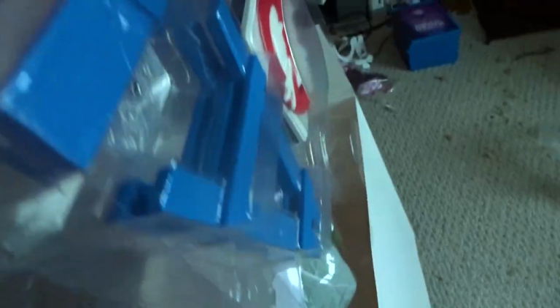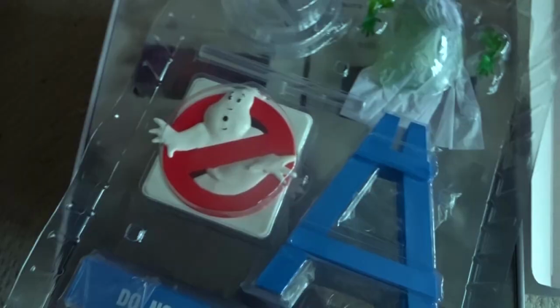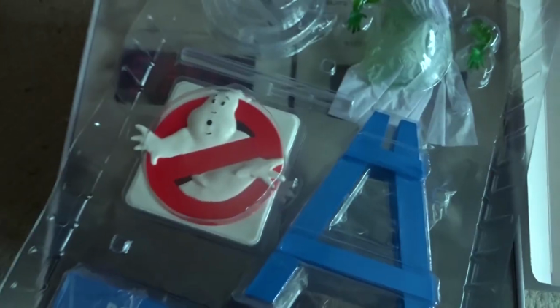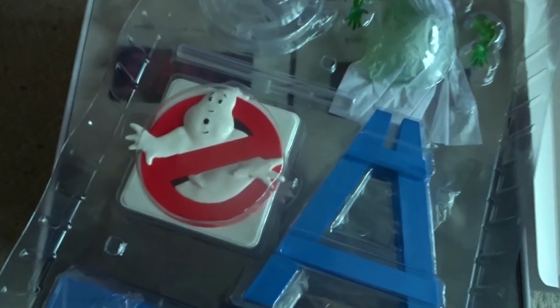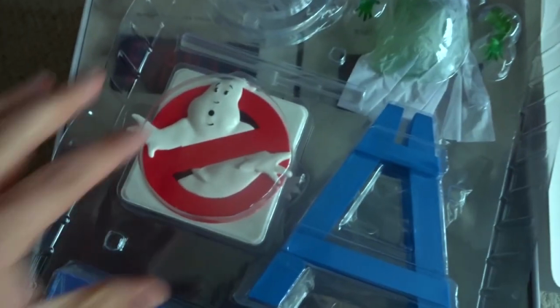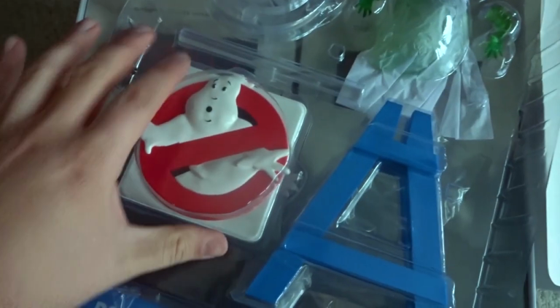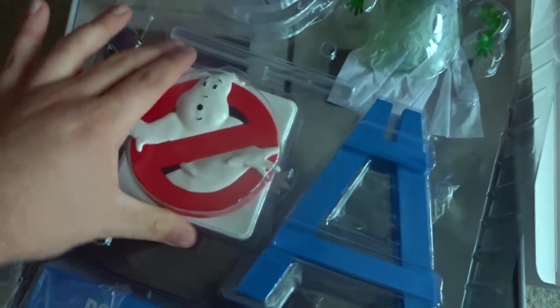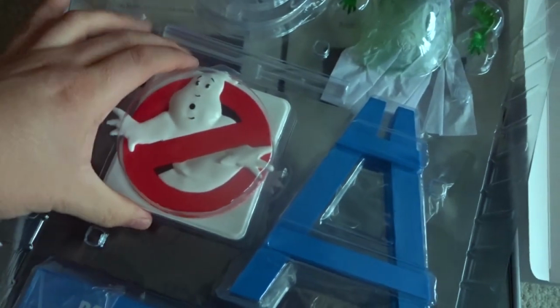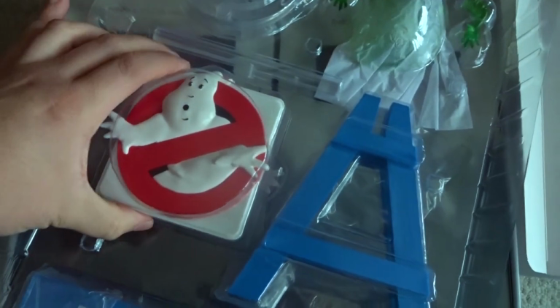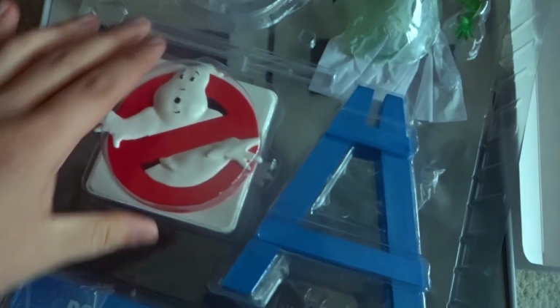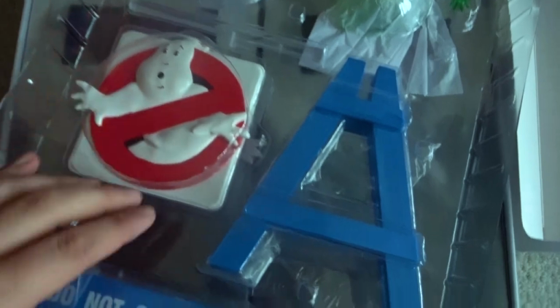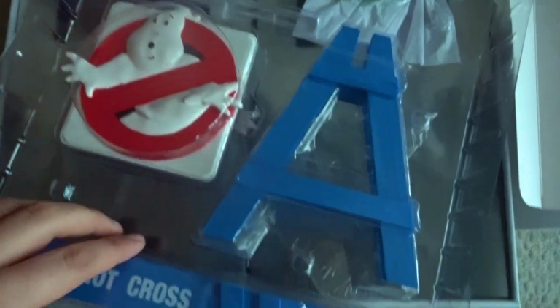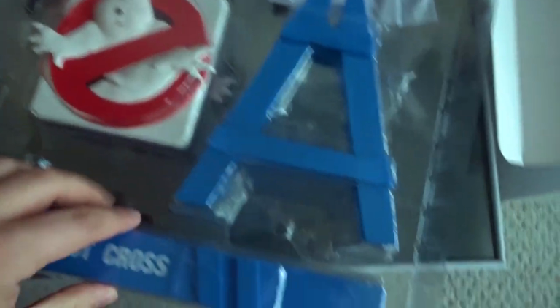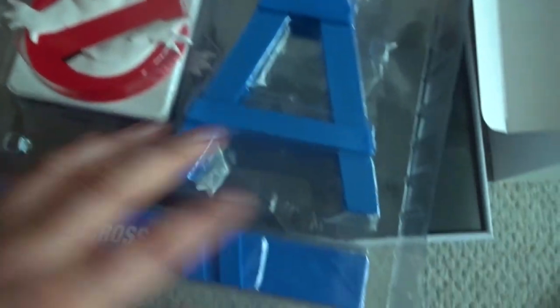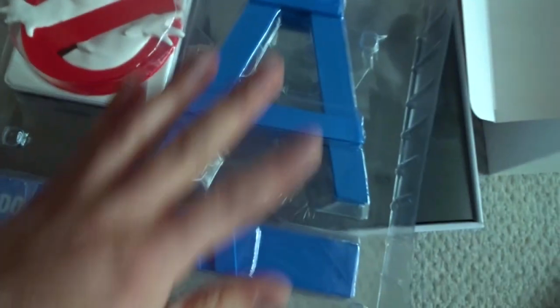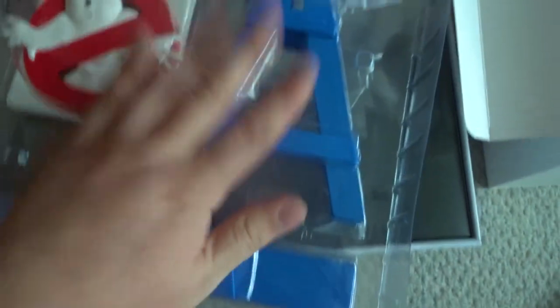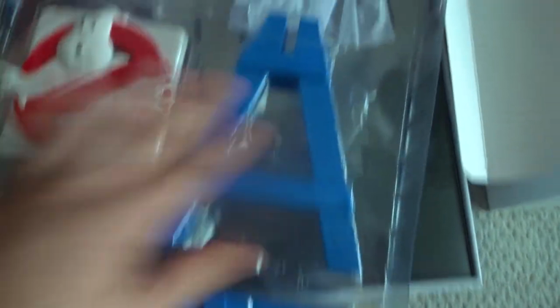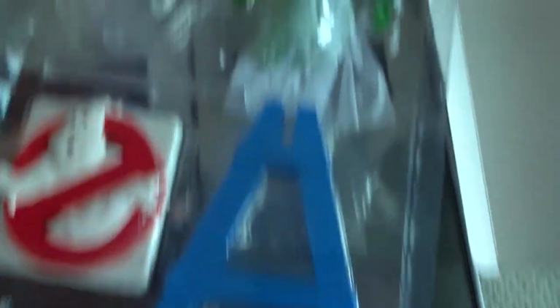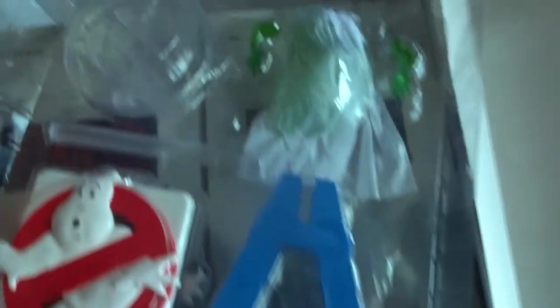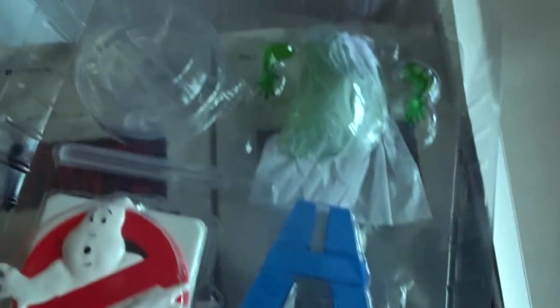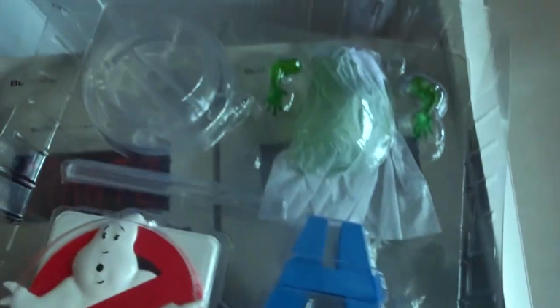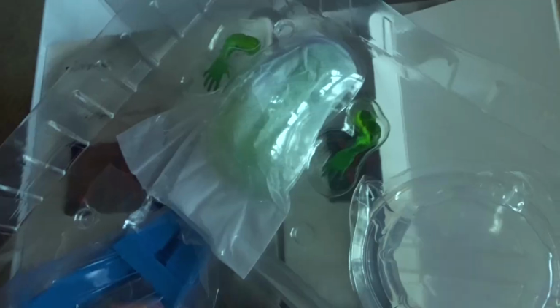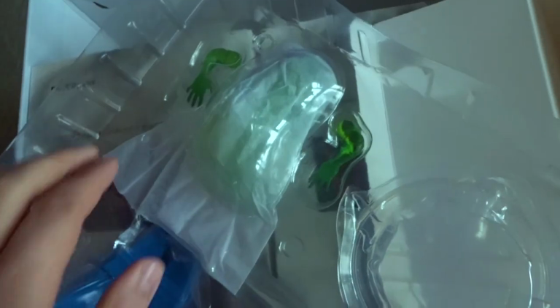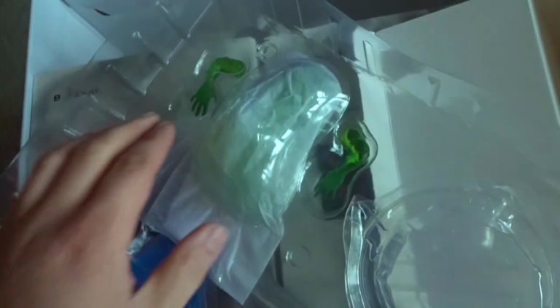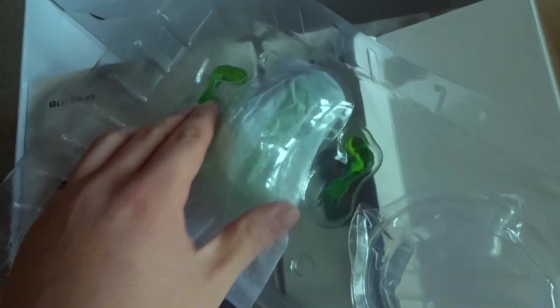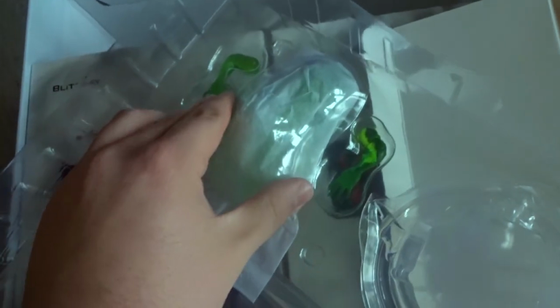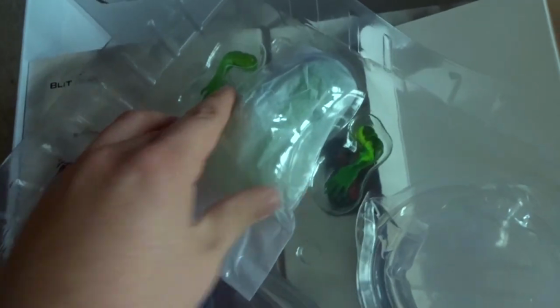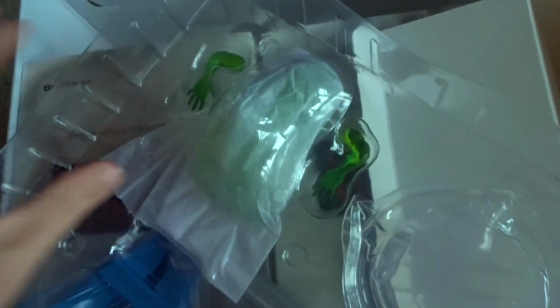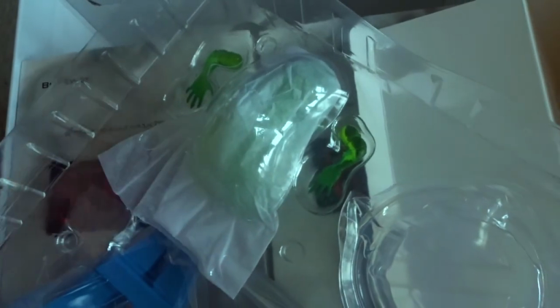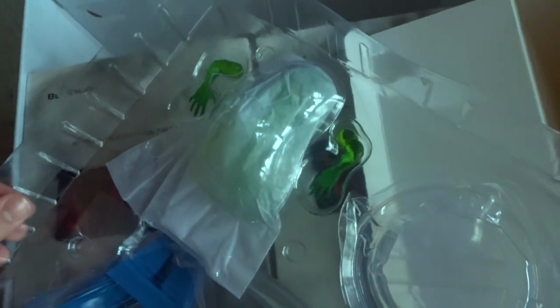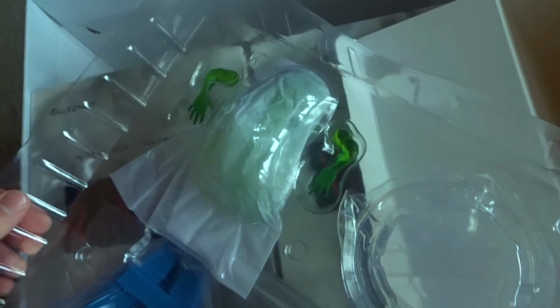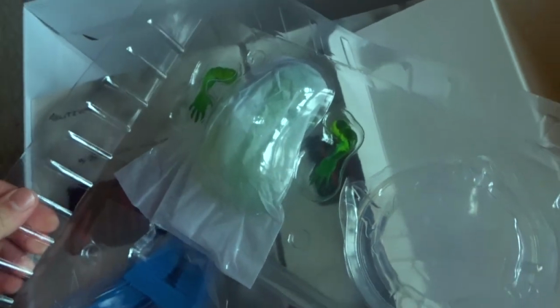So it looks like first we have the Ghostbusters sign, the police barricade. Slimer looks like he's wrapped up in here.